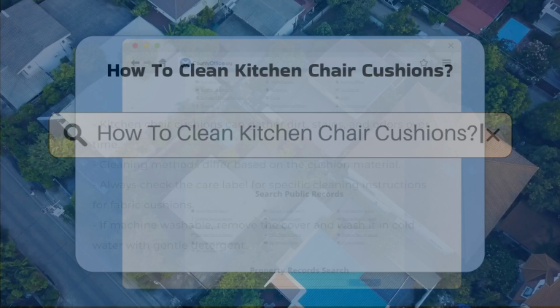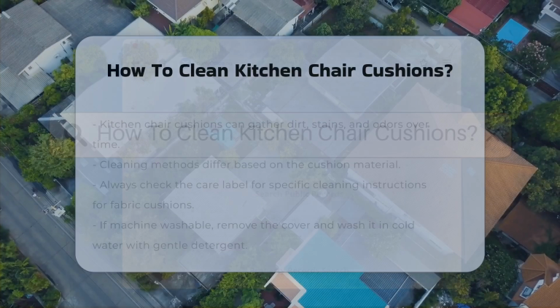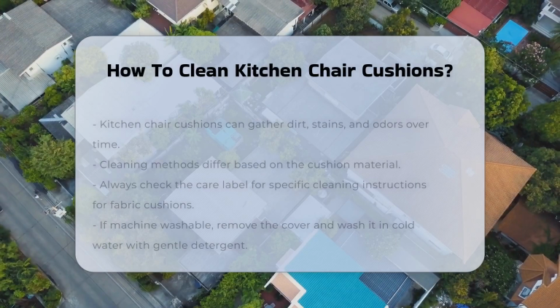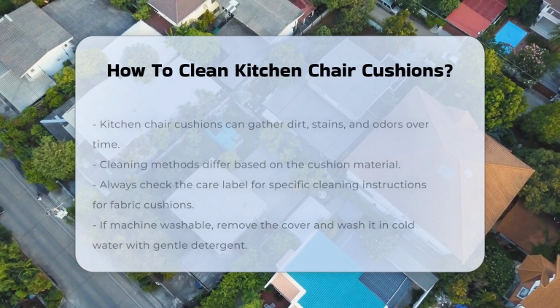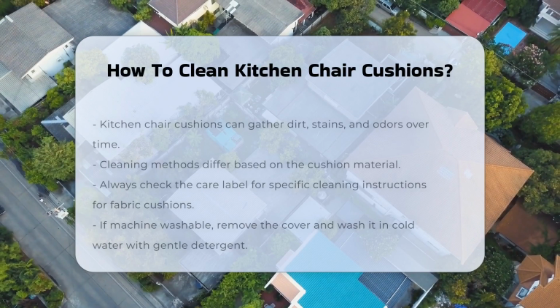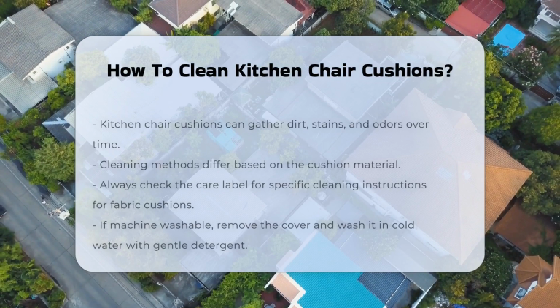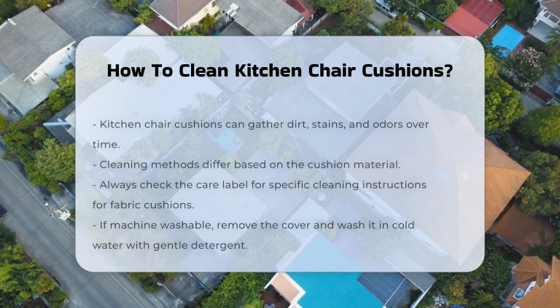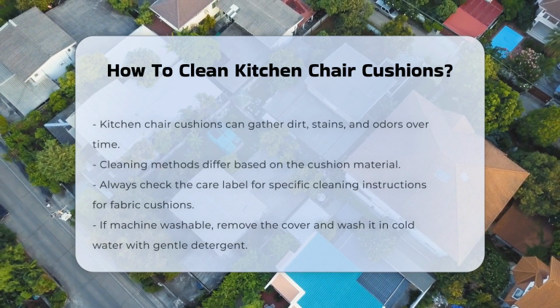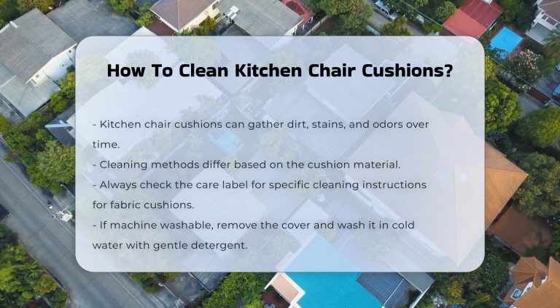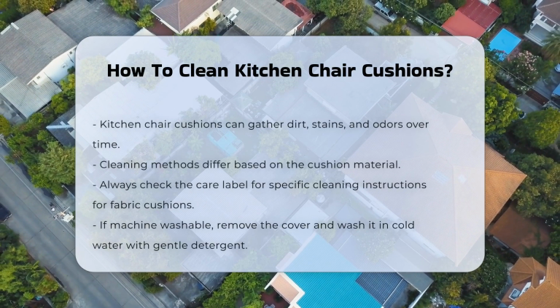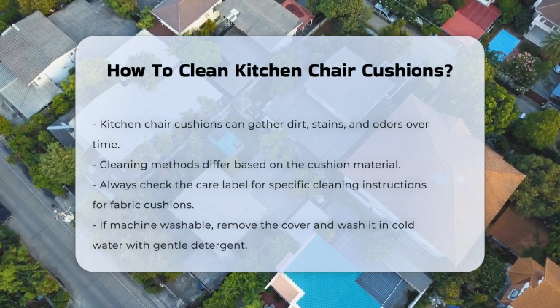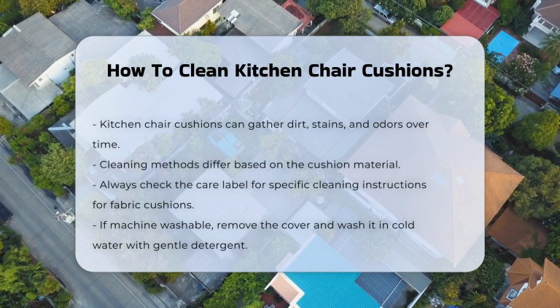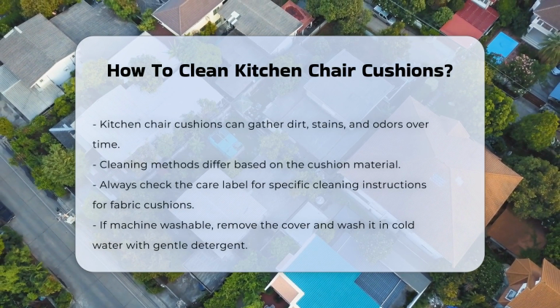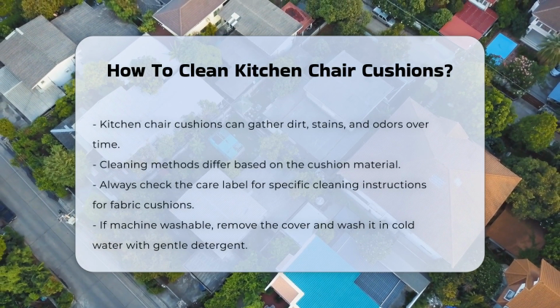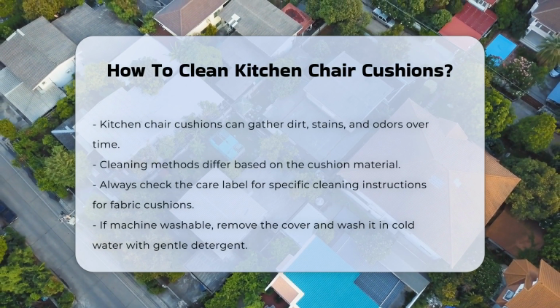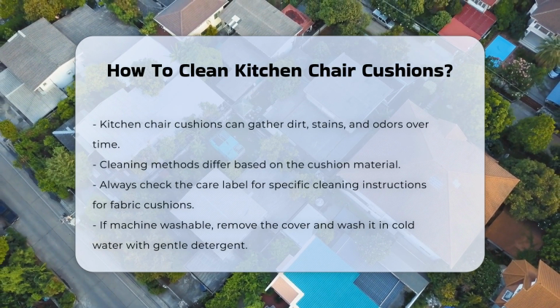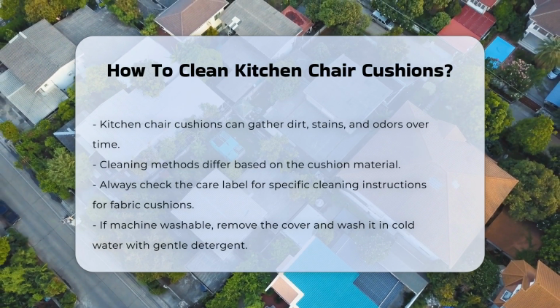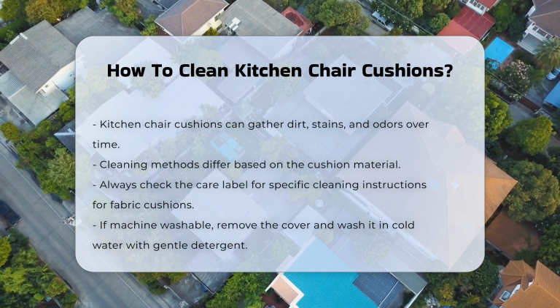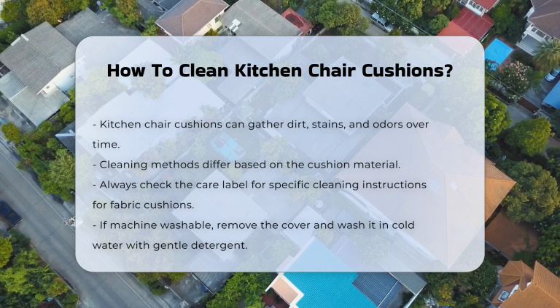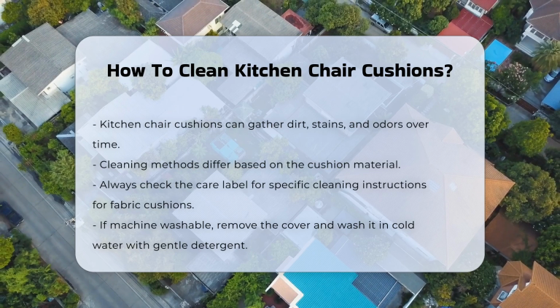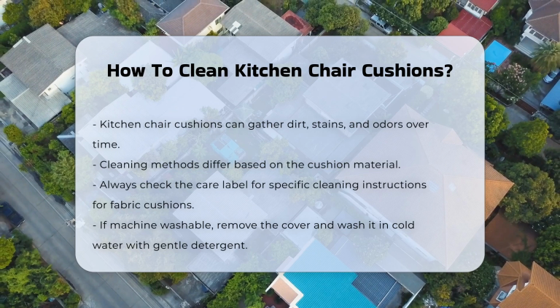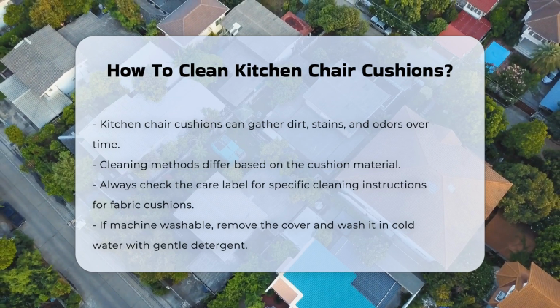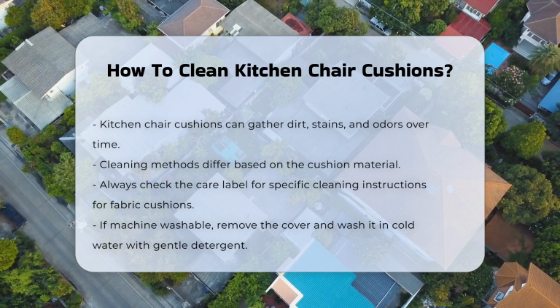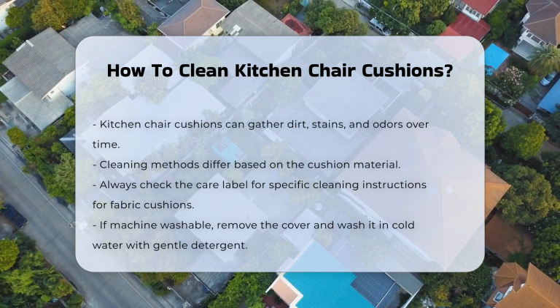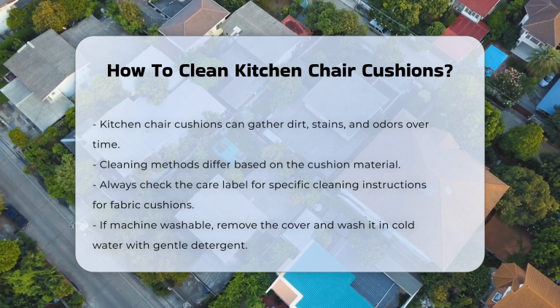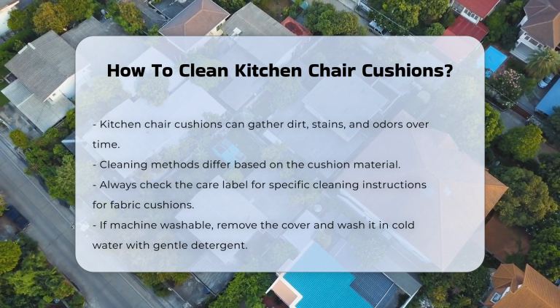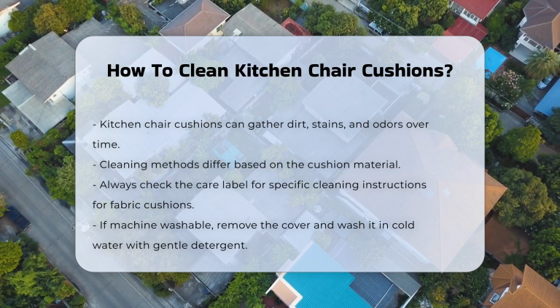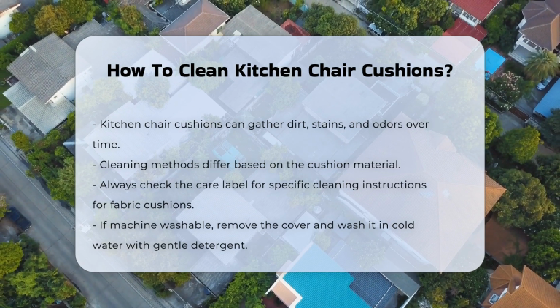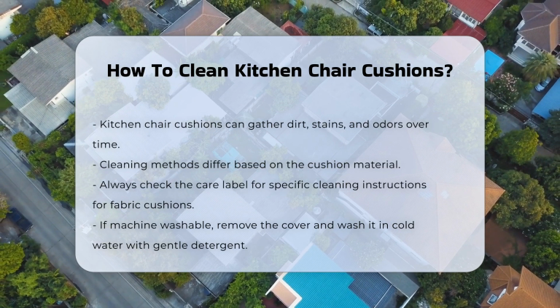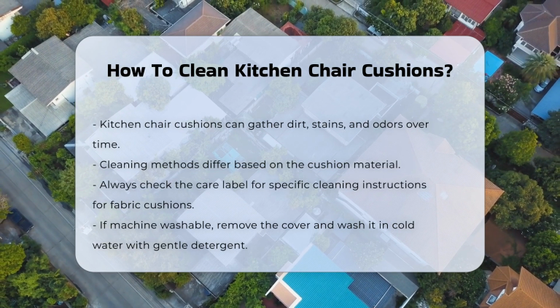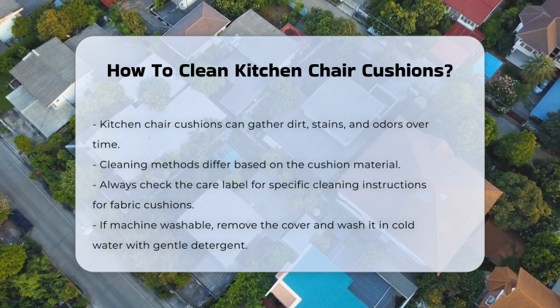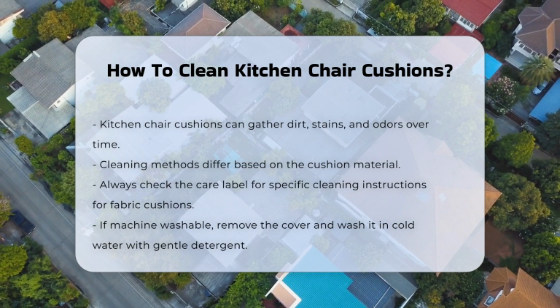Kitchen chair cushions can accumulate dirt, stains, and odors over time. Proper cleaning methods vary based on the material of the cushion.